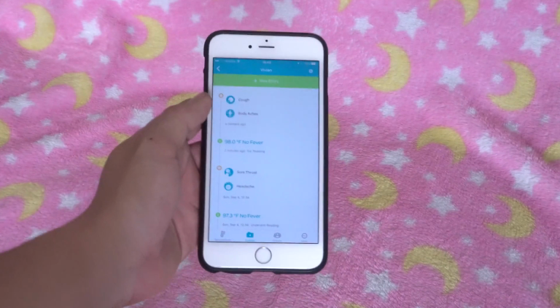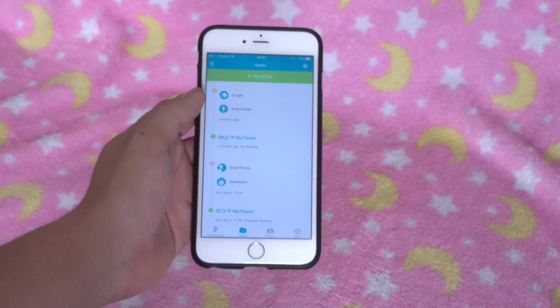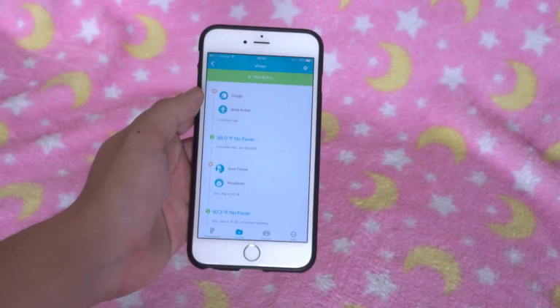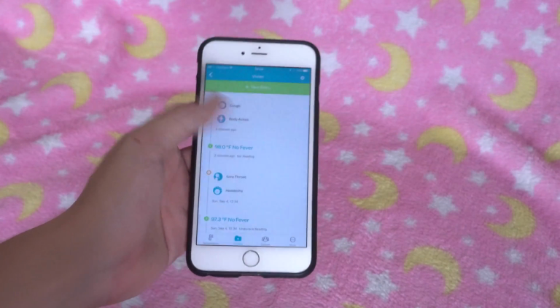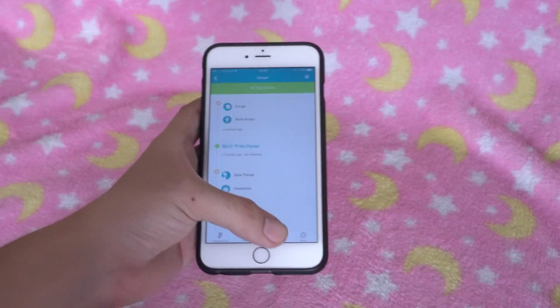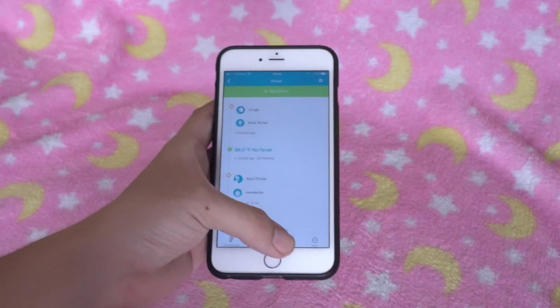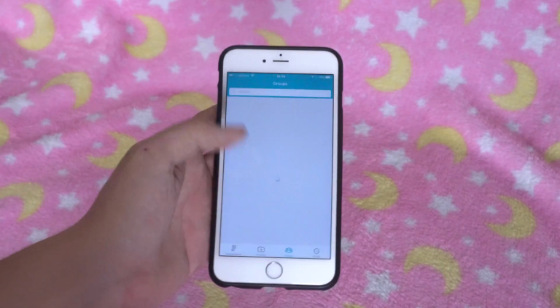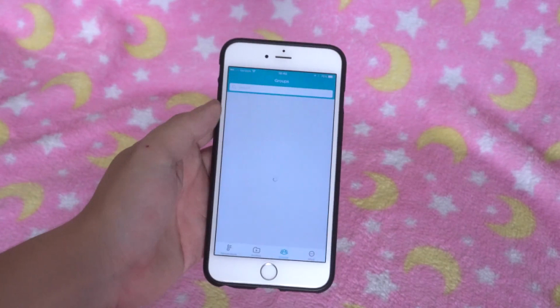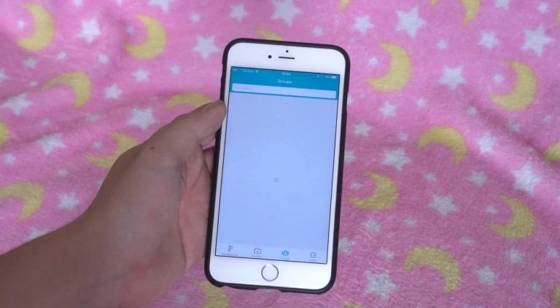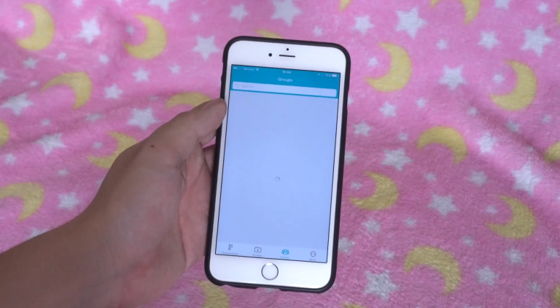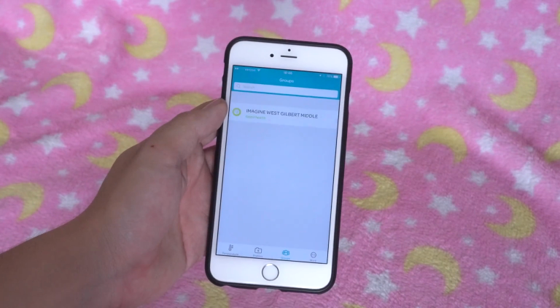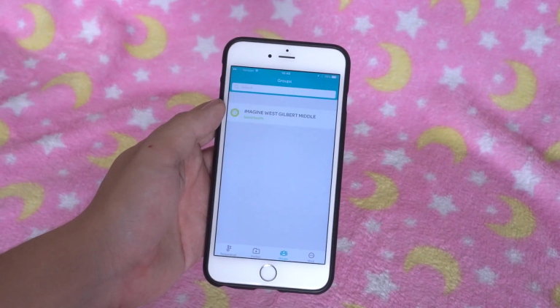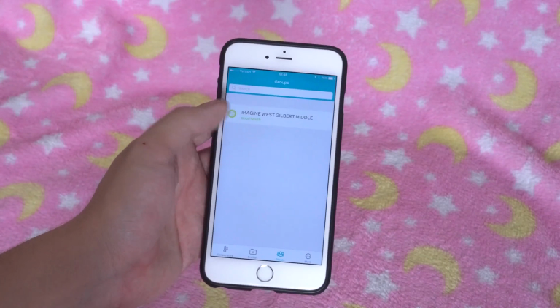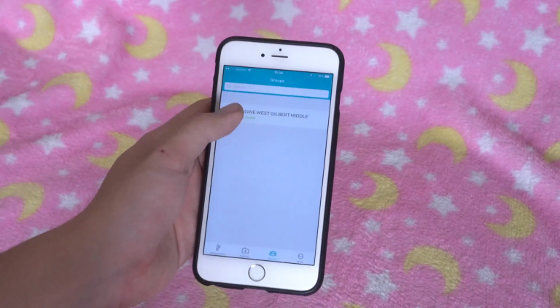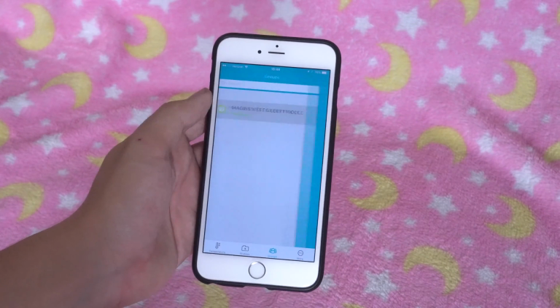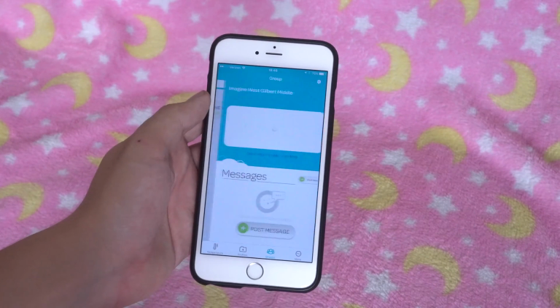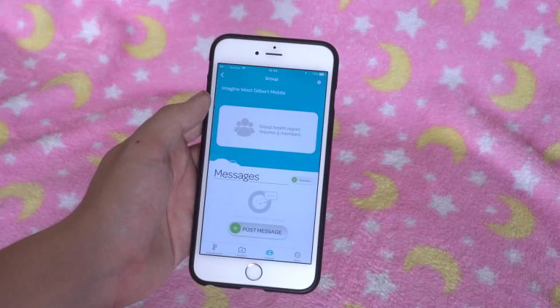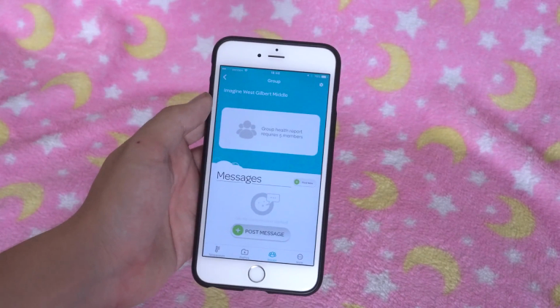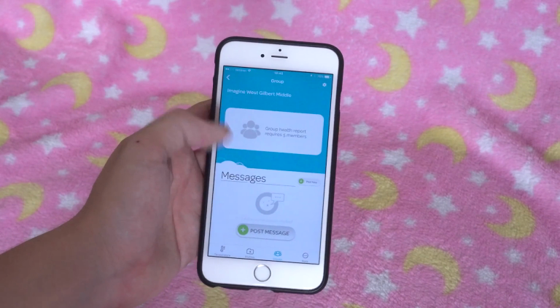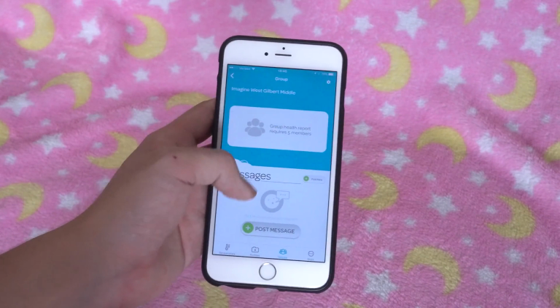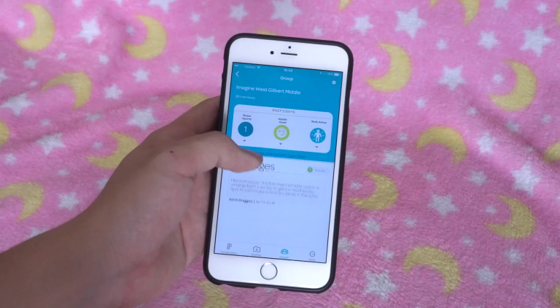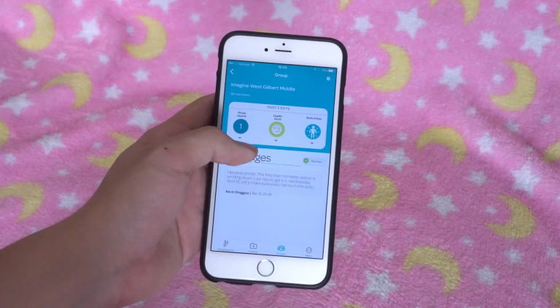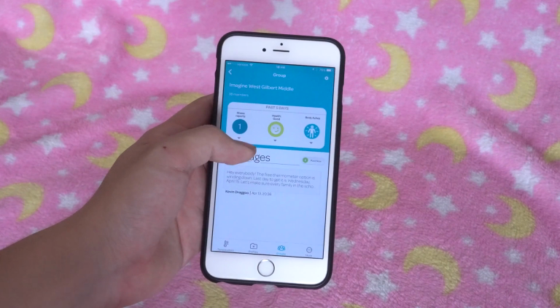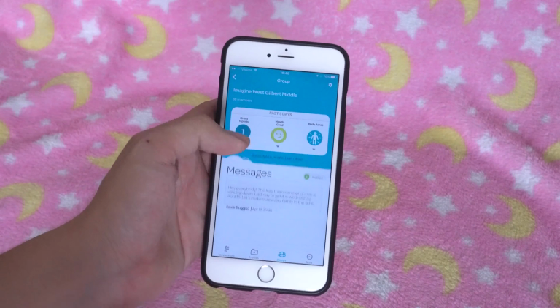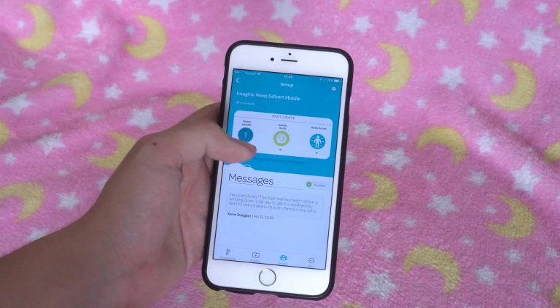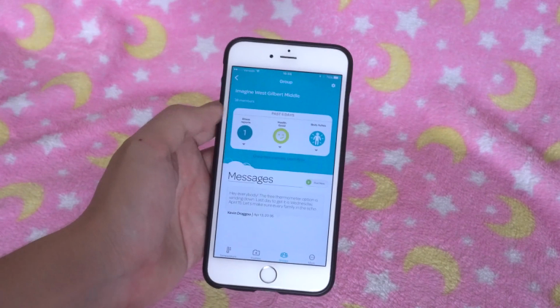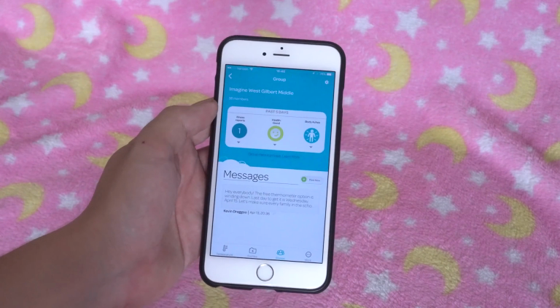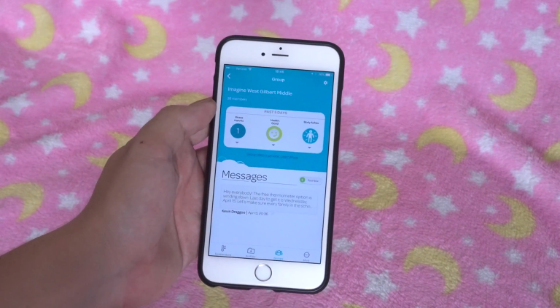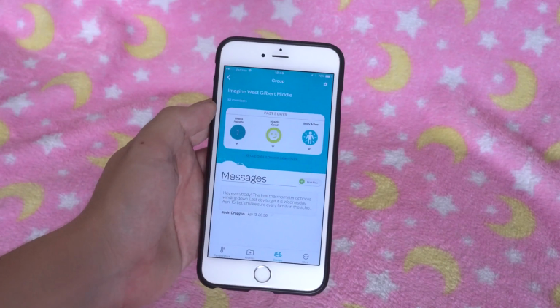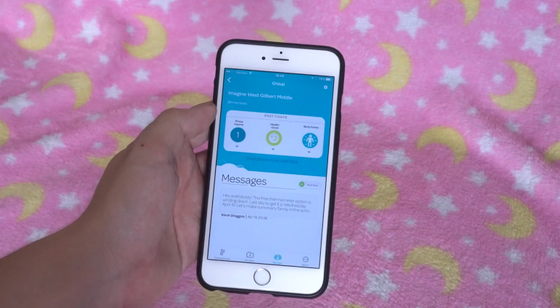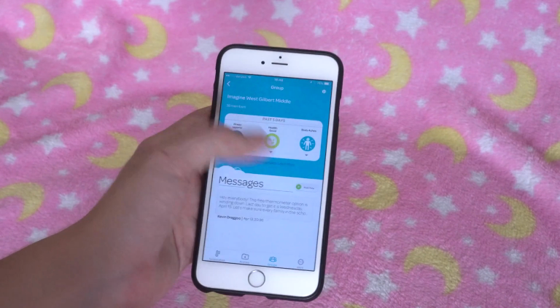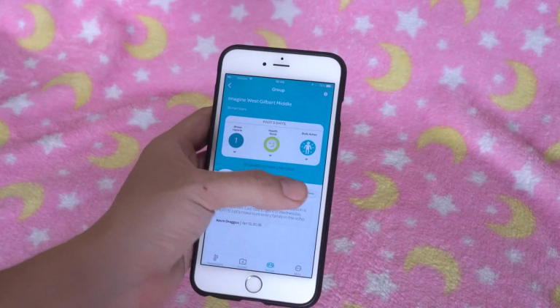You can even join groups in your area and other Kinza users can discuss what might be going around in your kid's daycare or school if they use it. Pretty neat stuff.